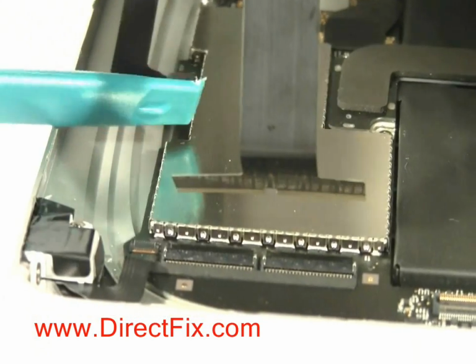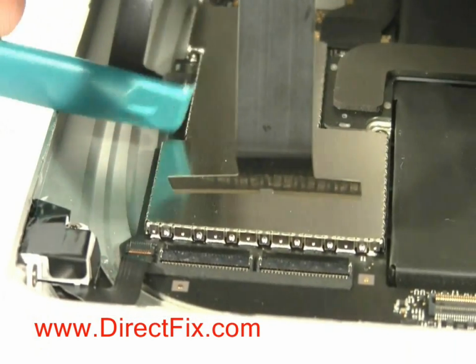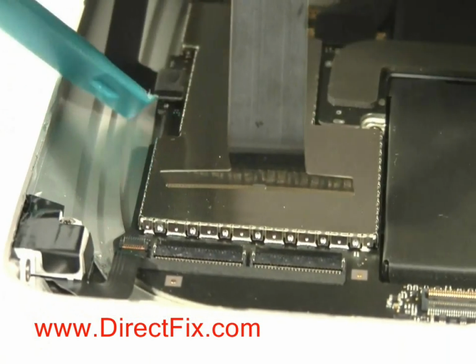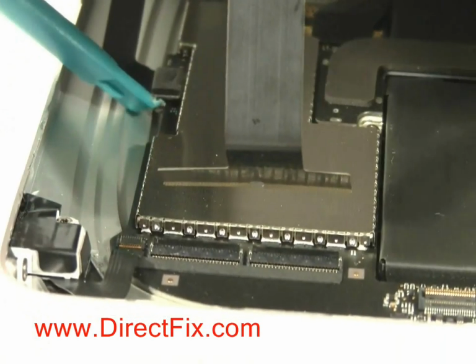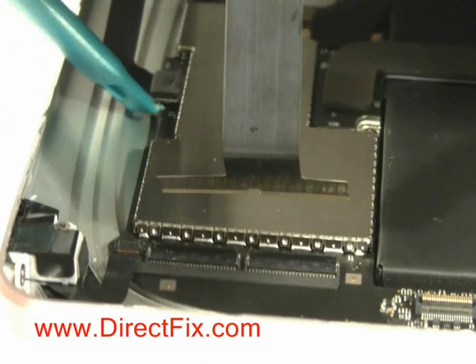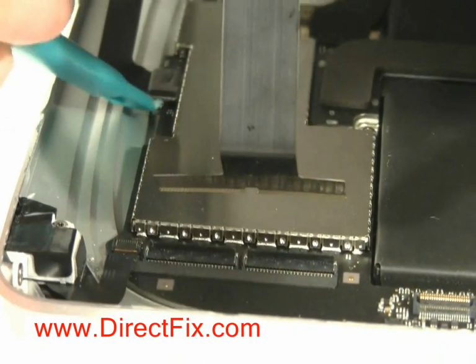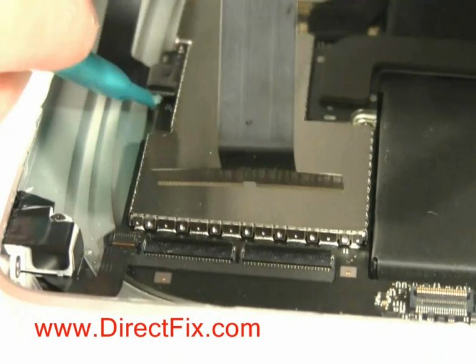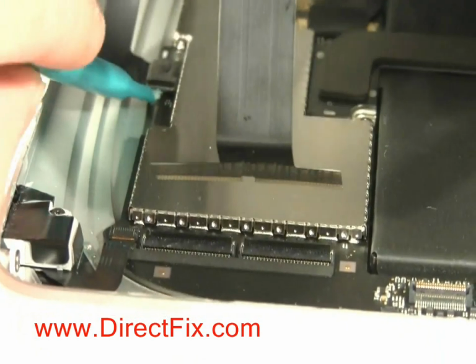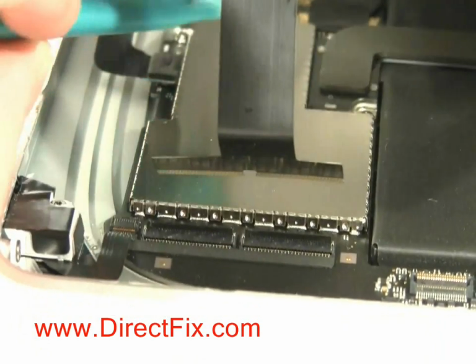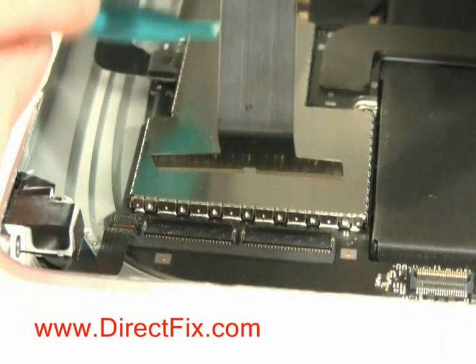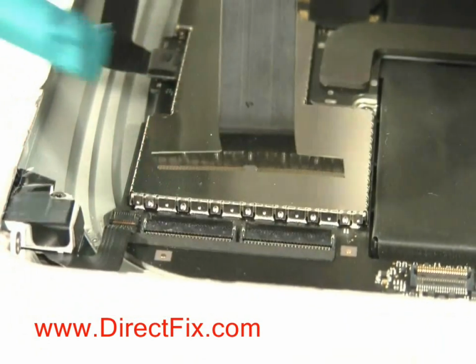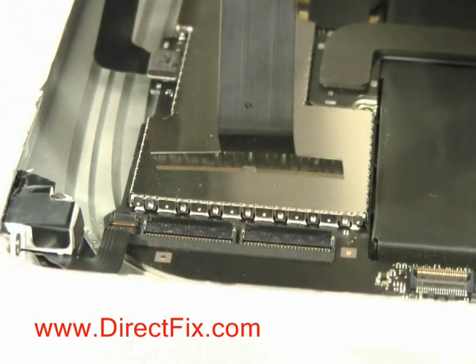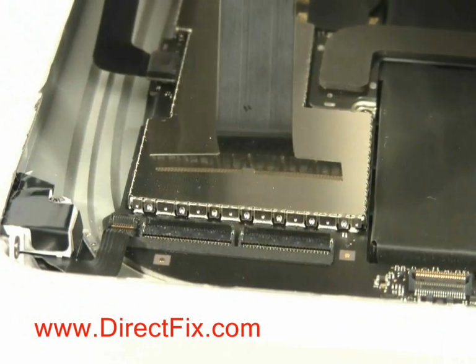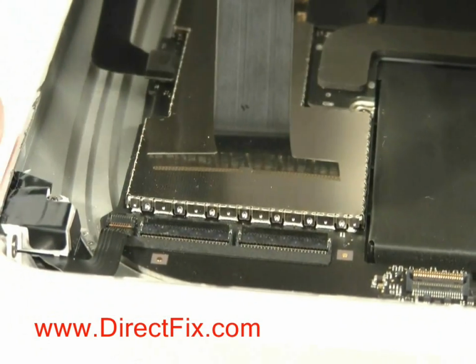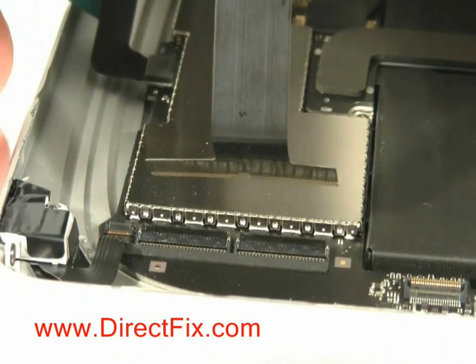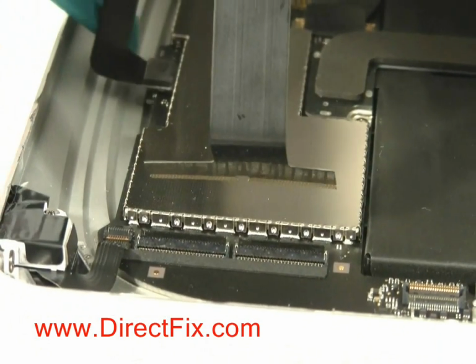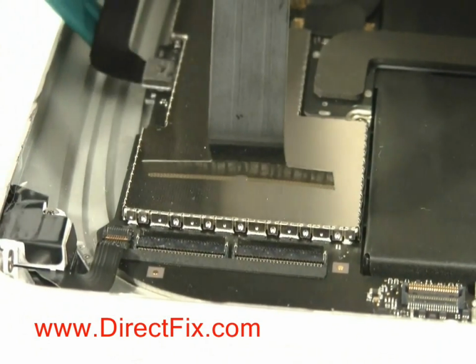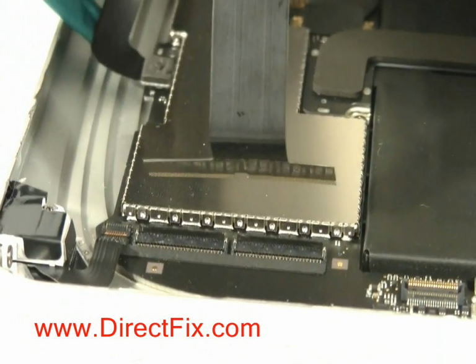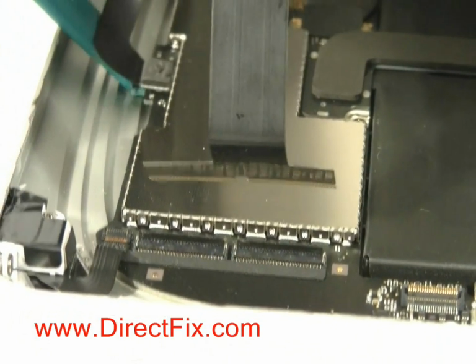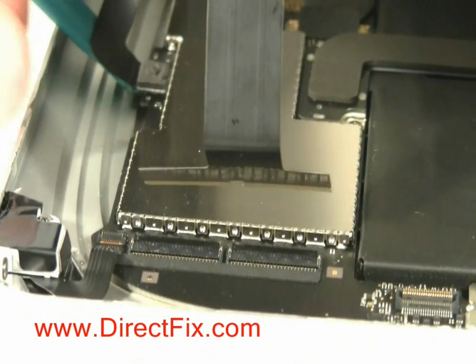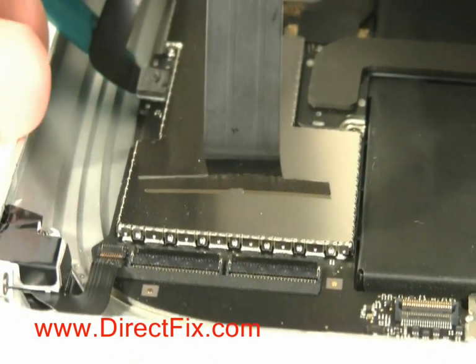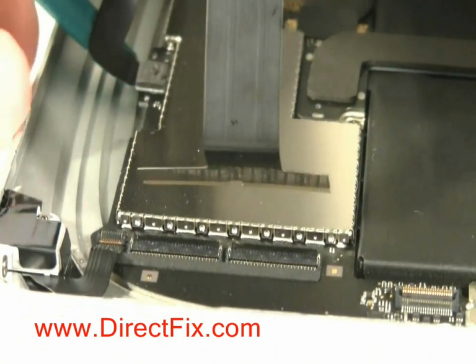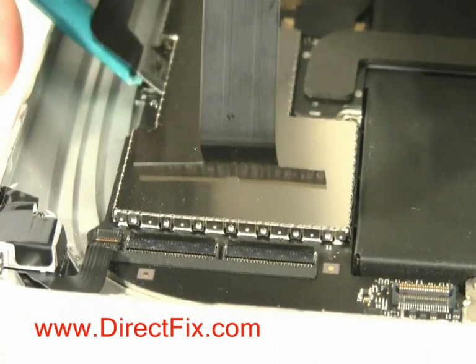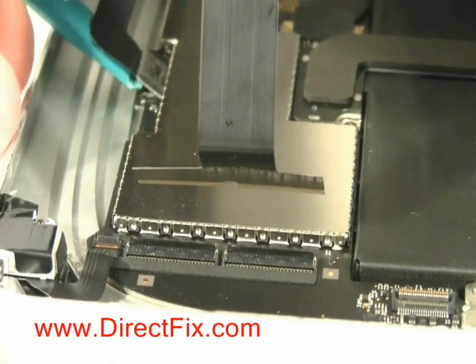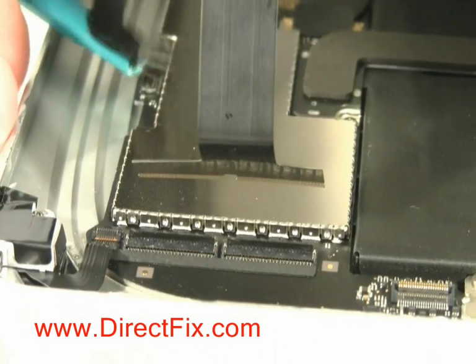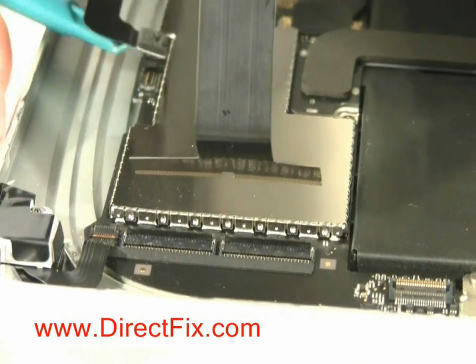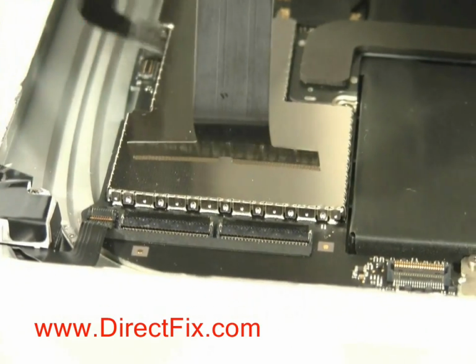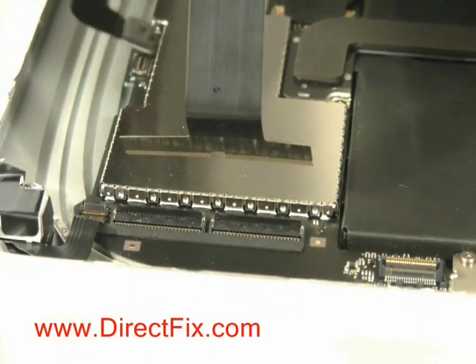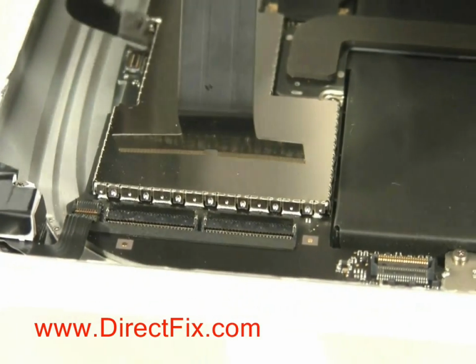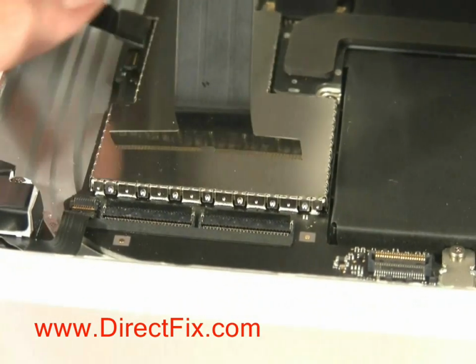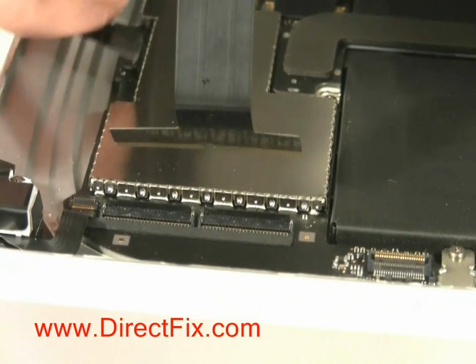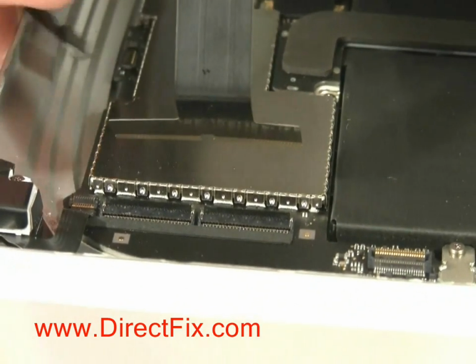This connector you will just be able to pull up and off the motherboard. It's like a plug and it will pop right off.